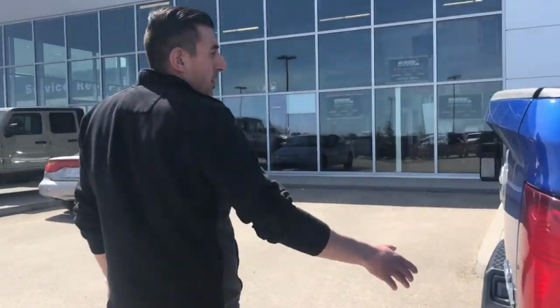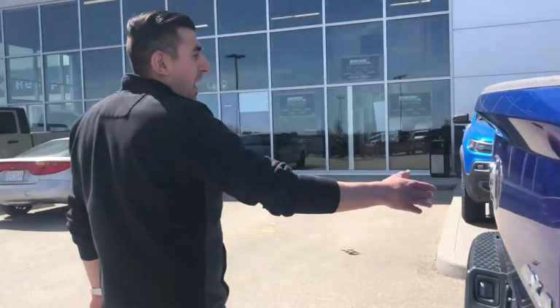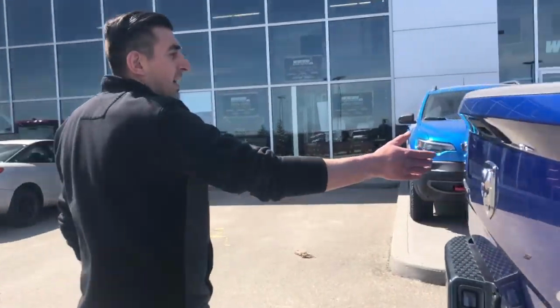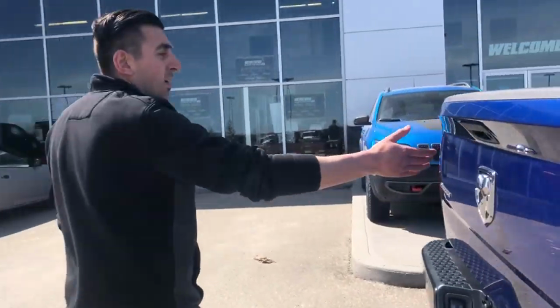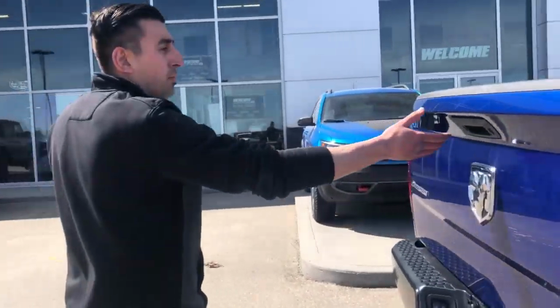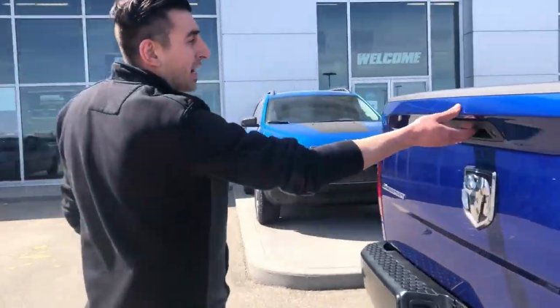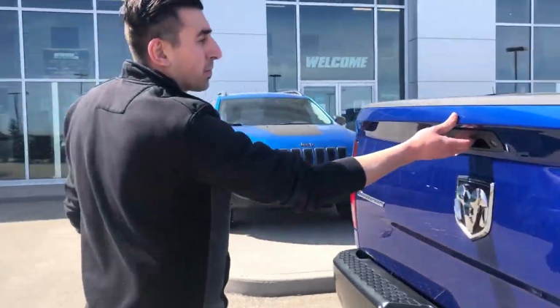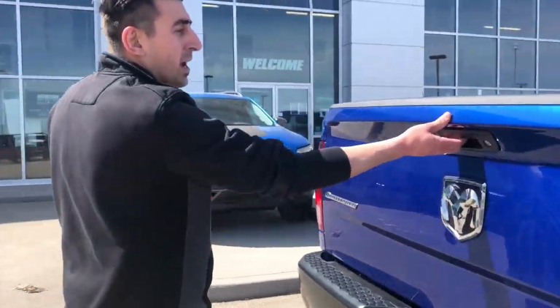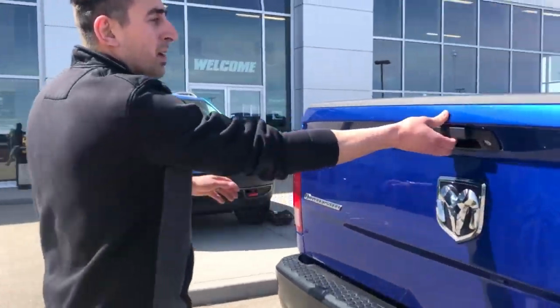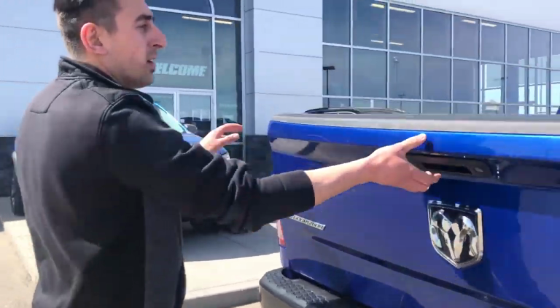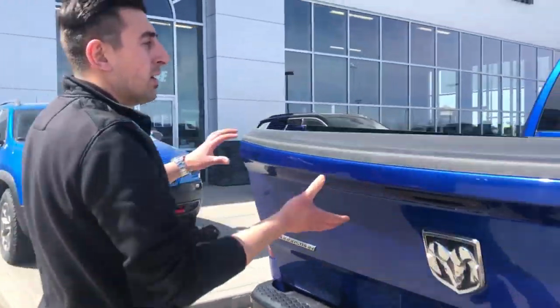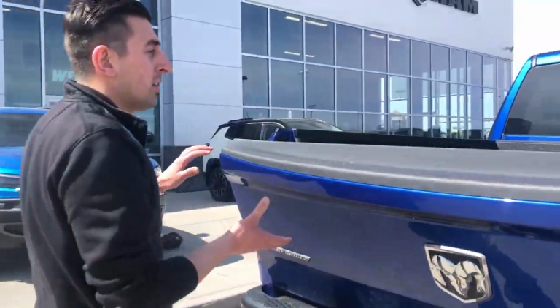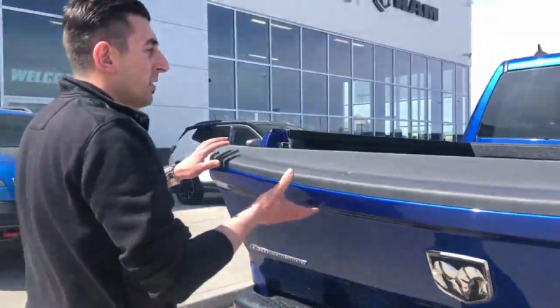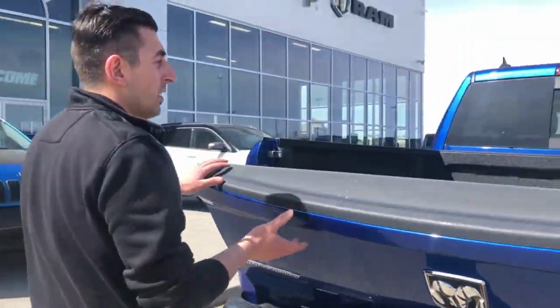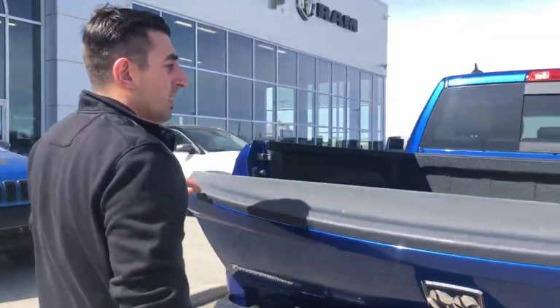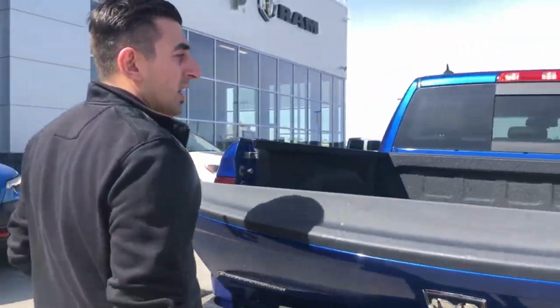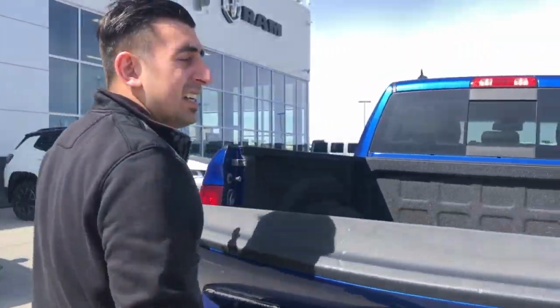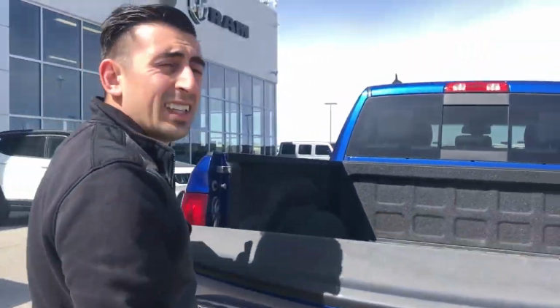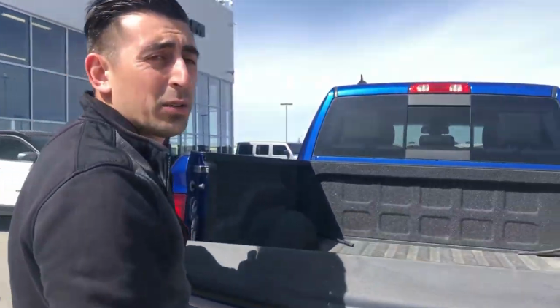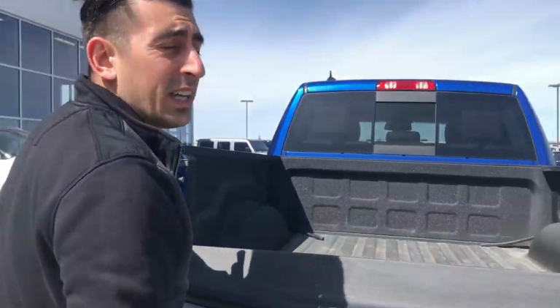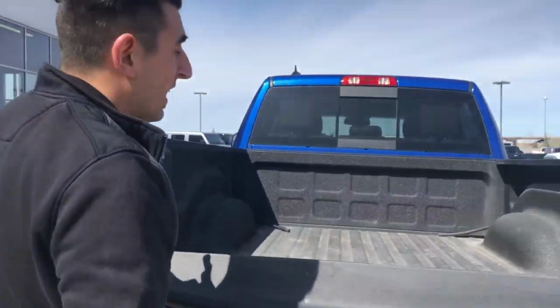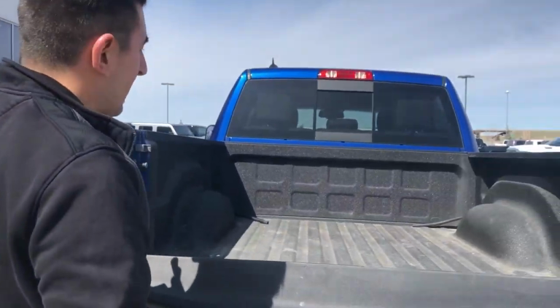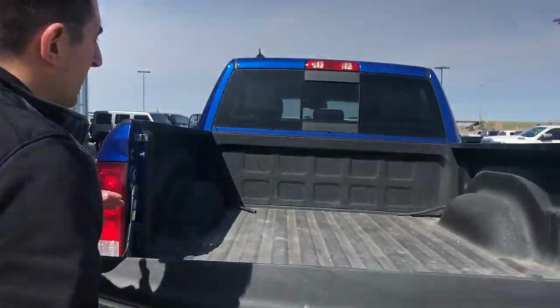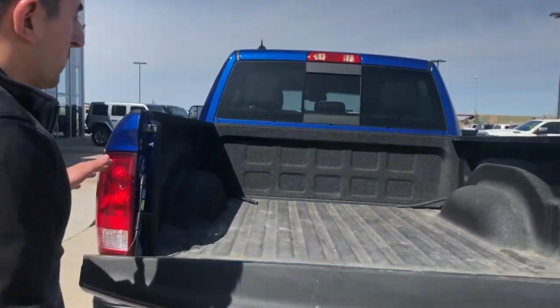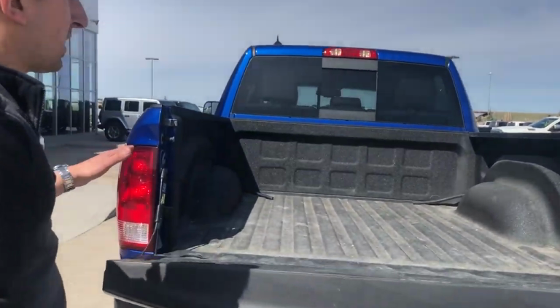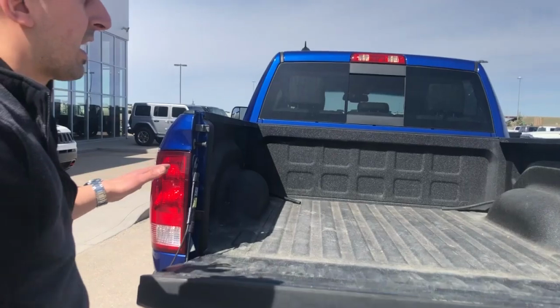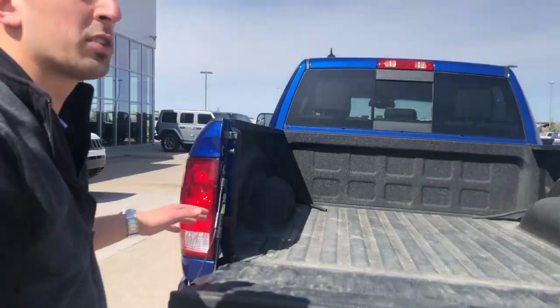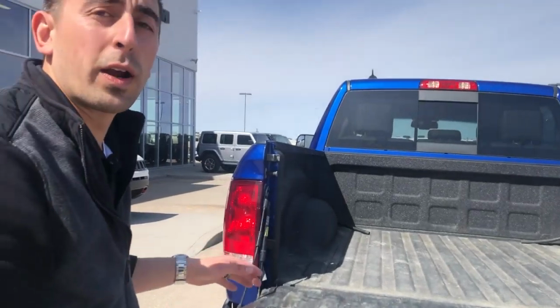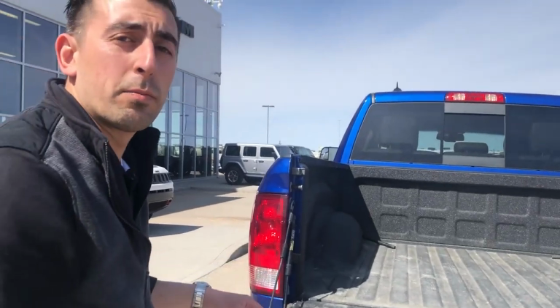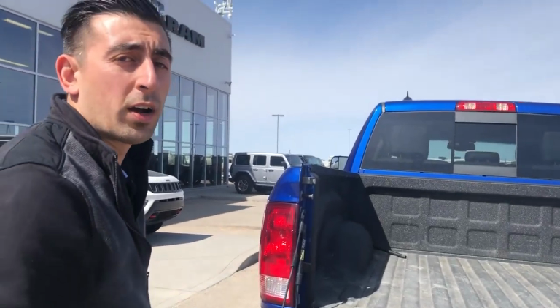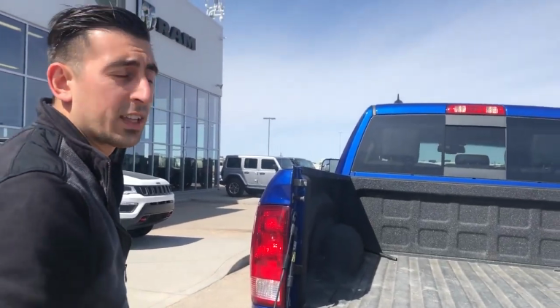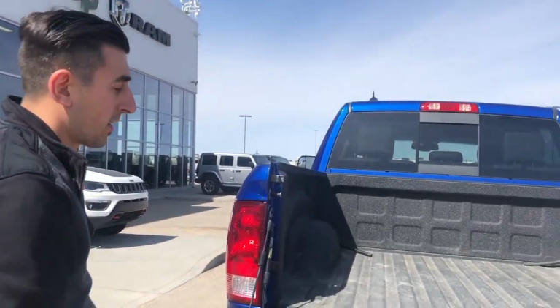Back here, back up camera, easy down tailgate, as well it does have the spray-in box liner.